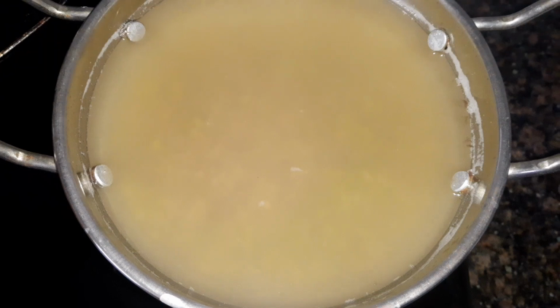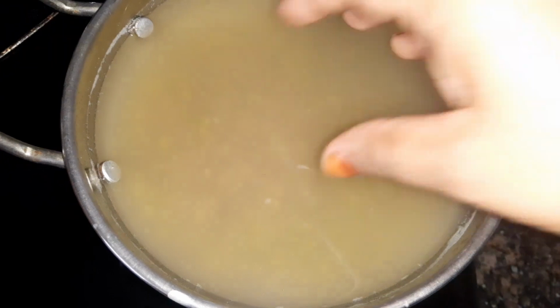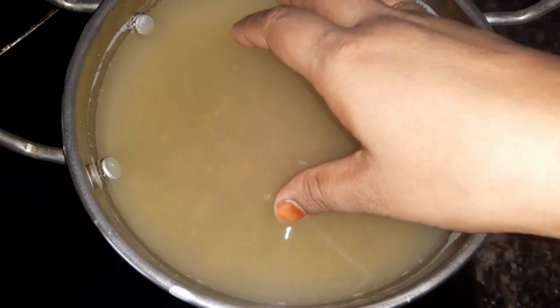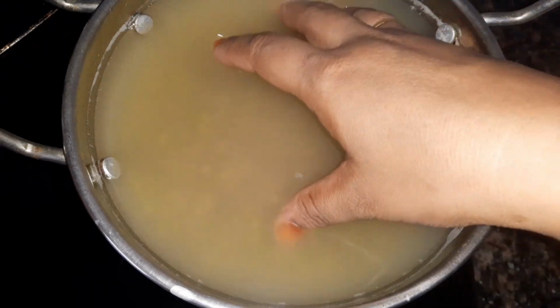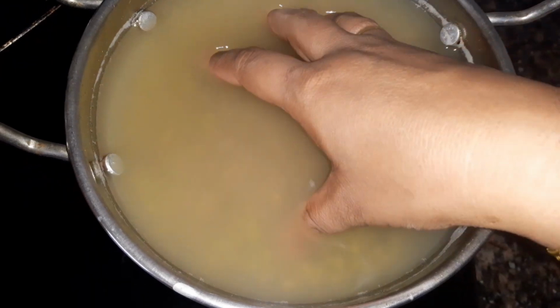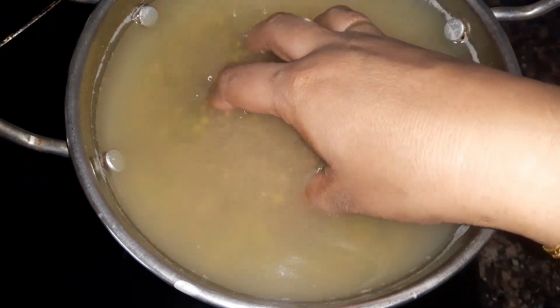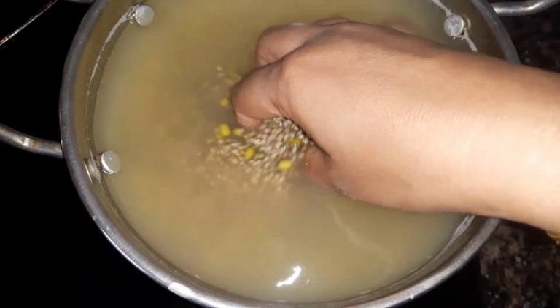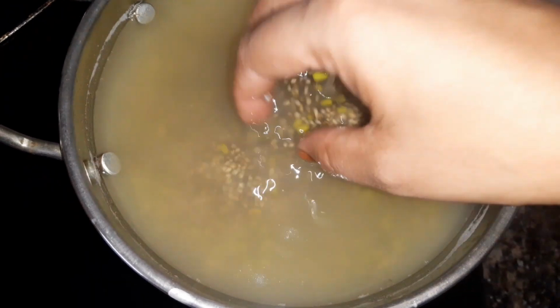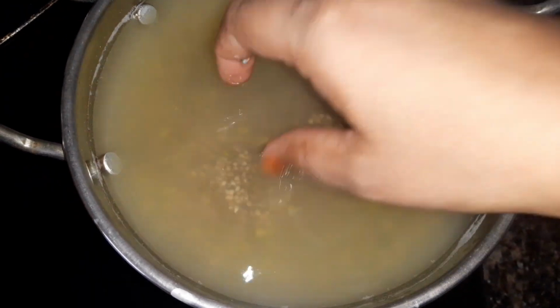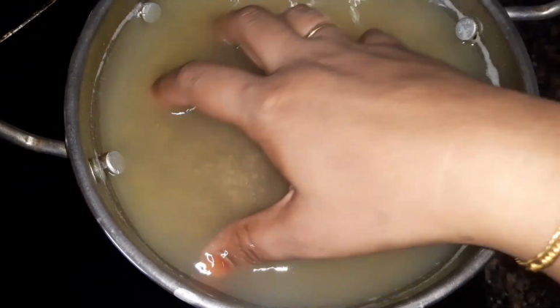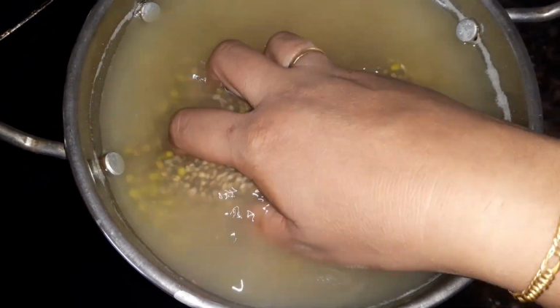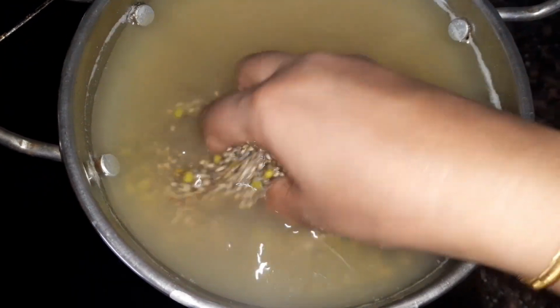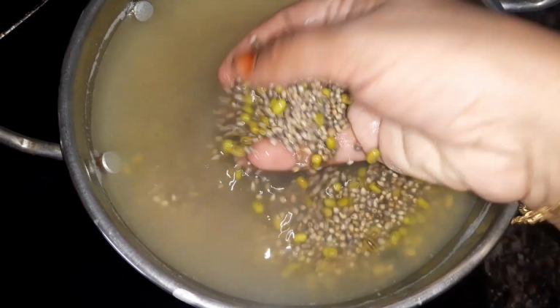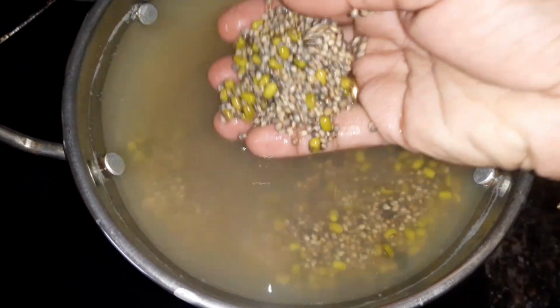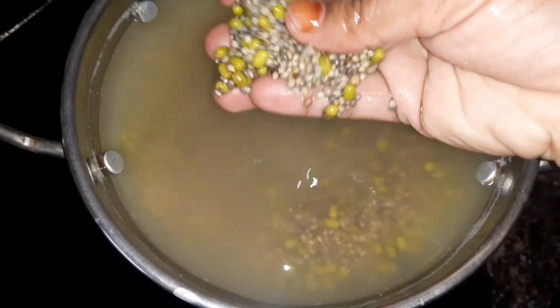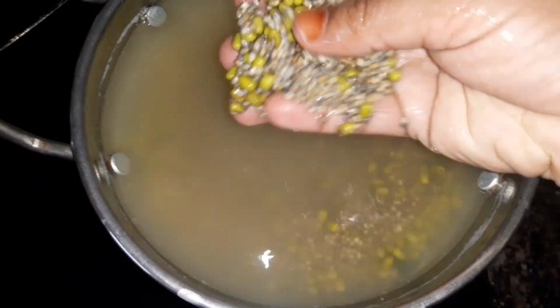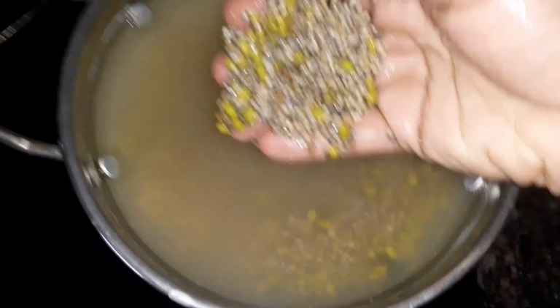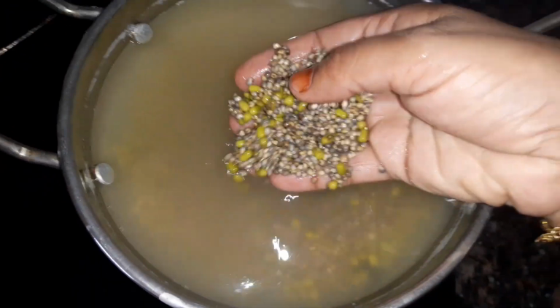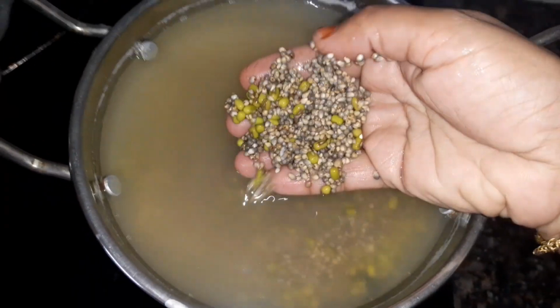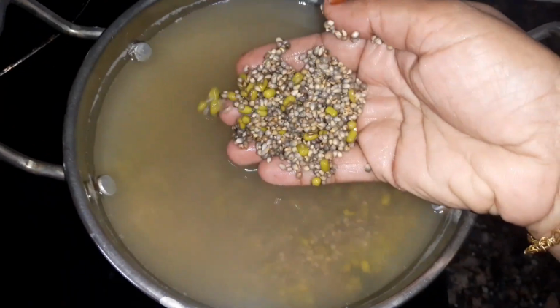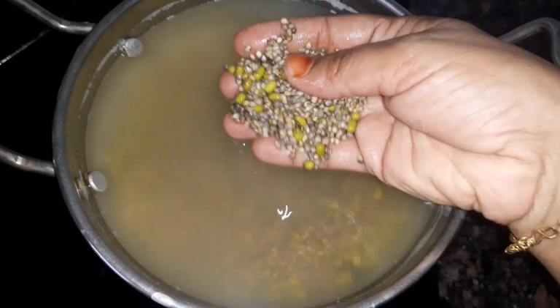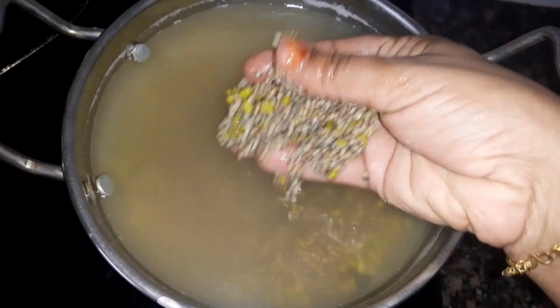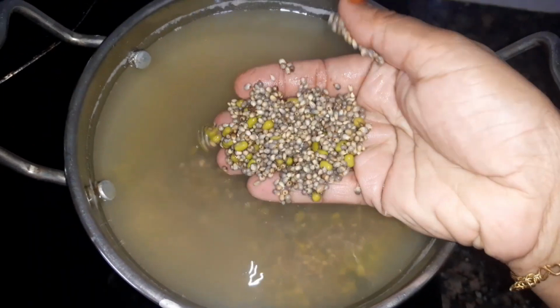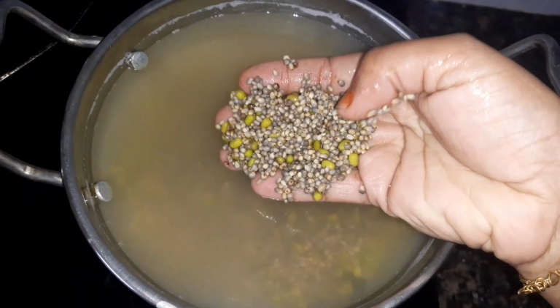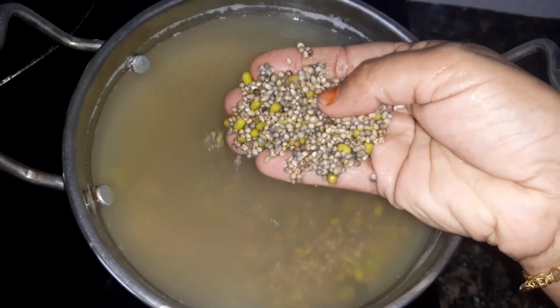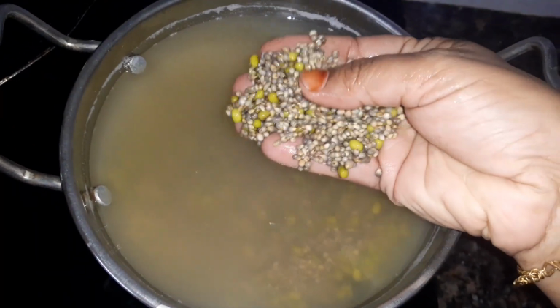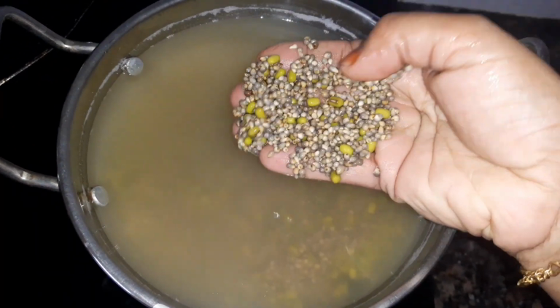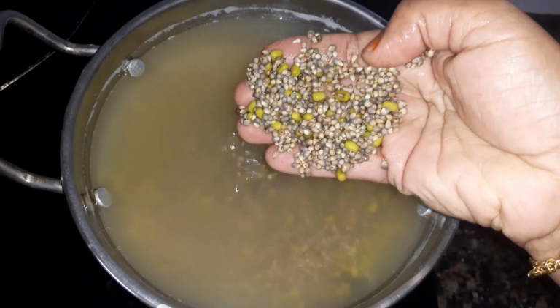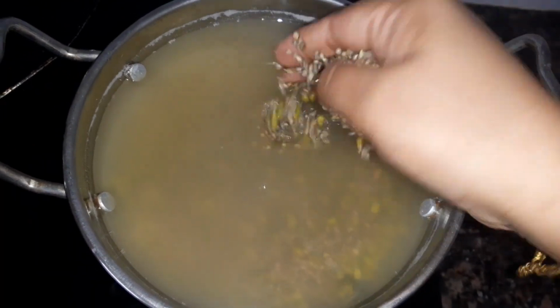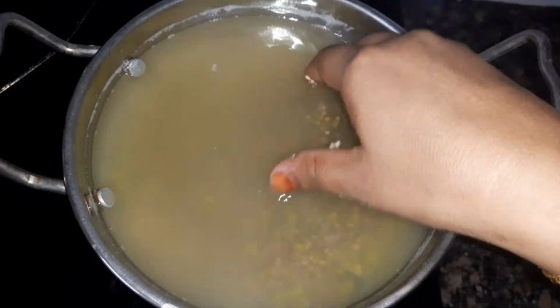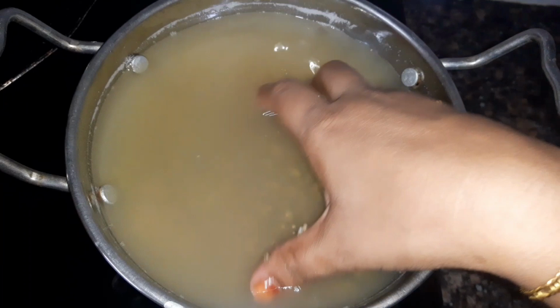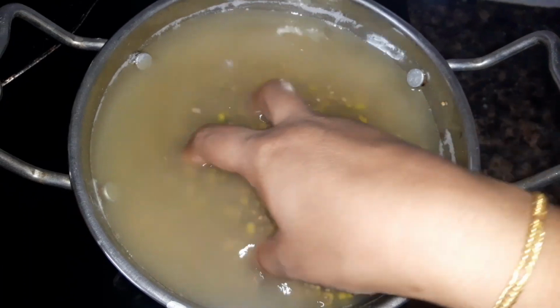Hi friends, this is our recipe today. This is a pearl millet.